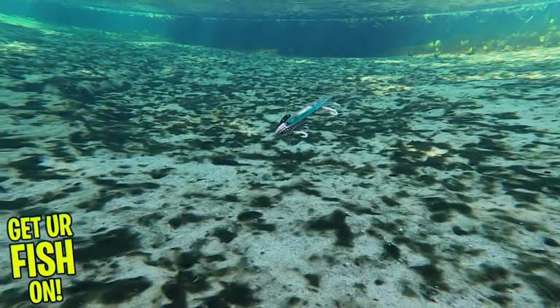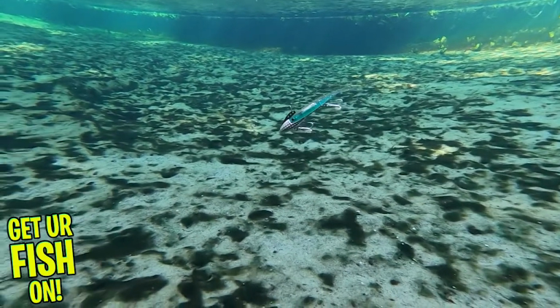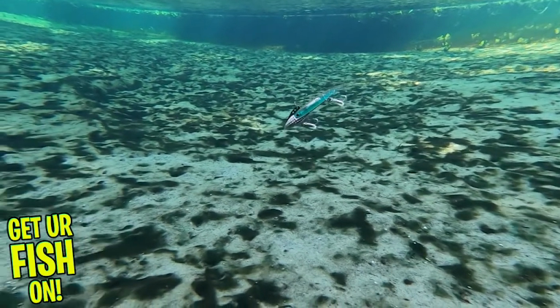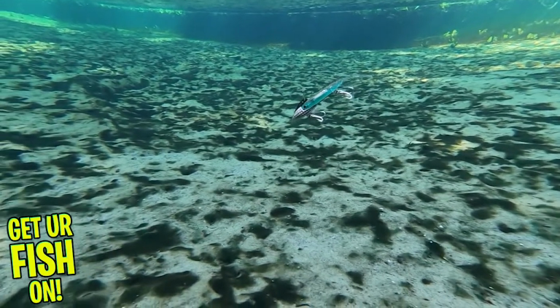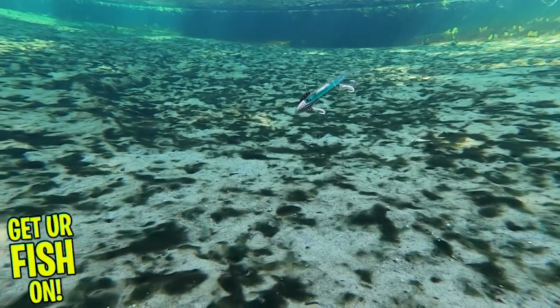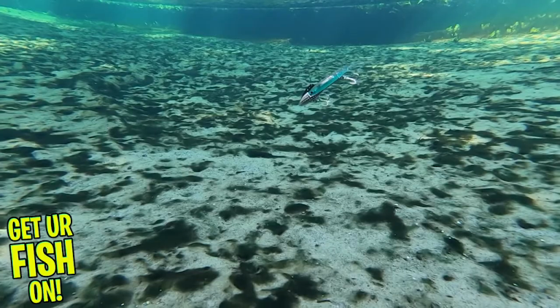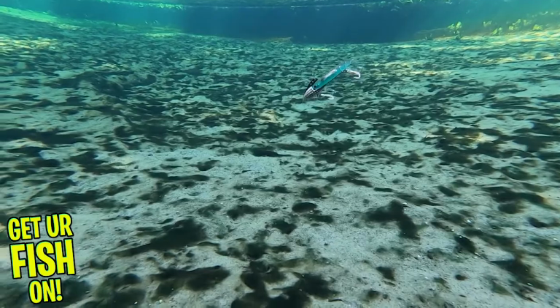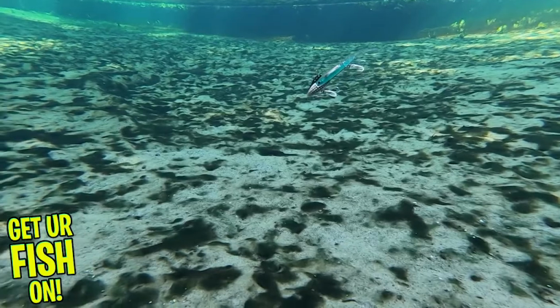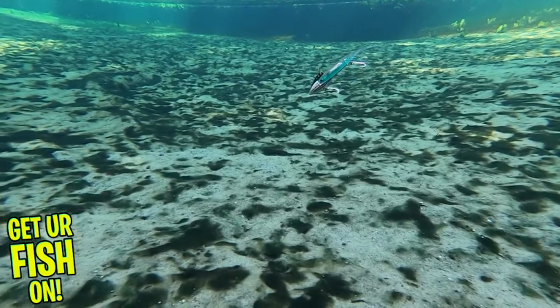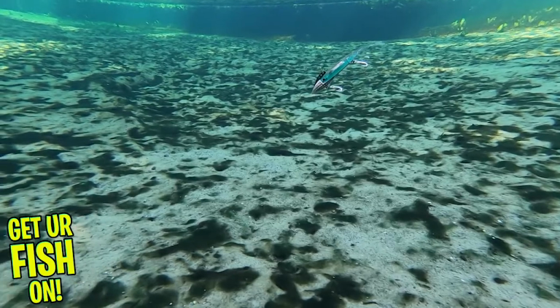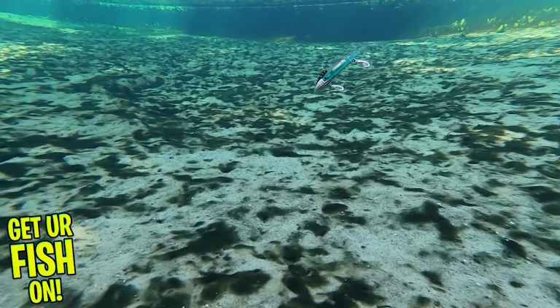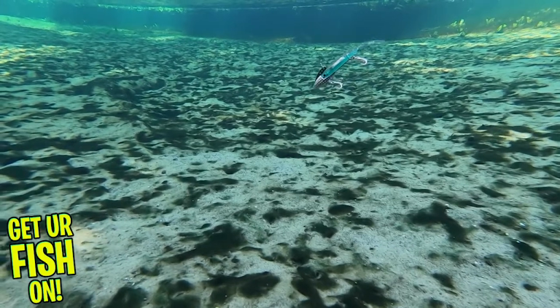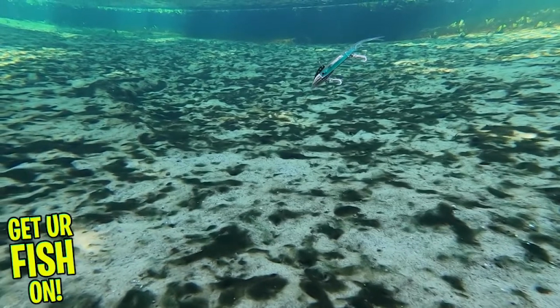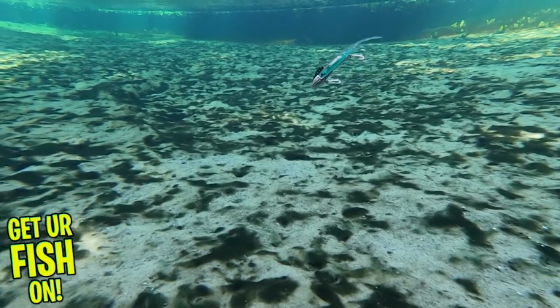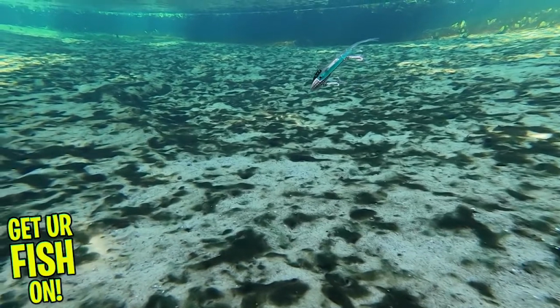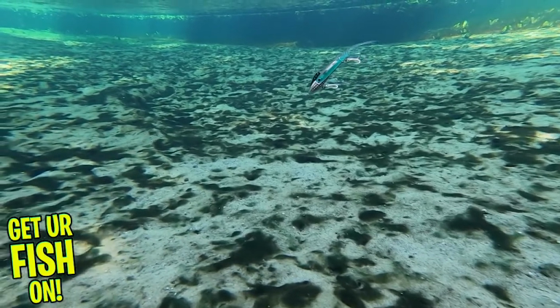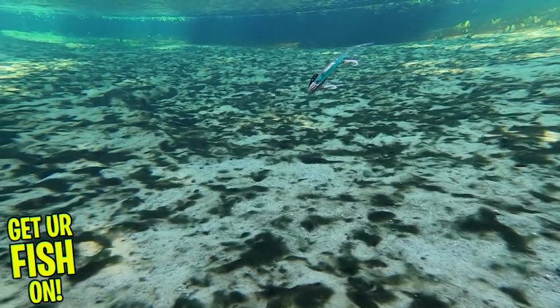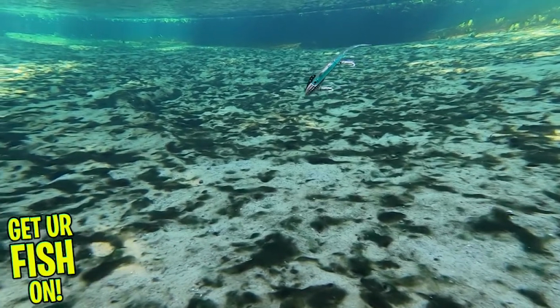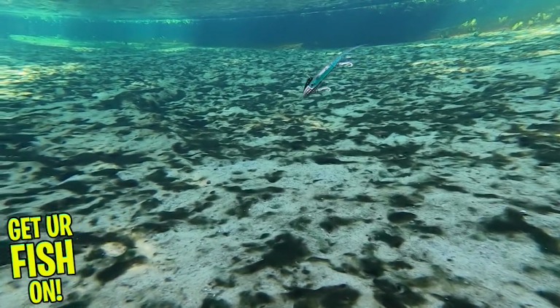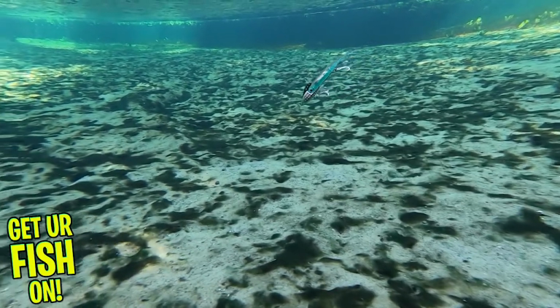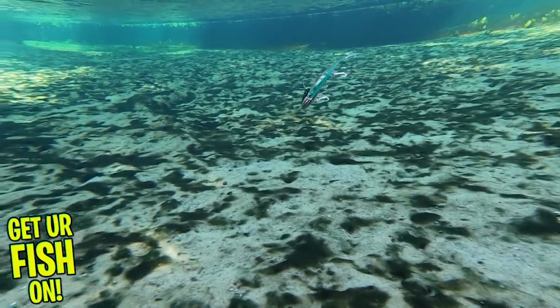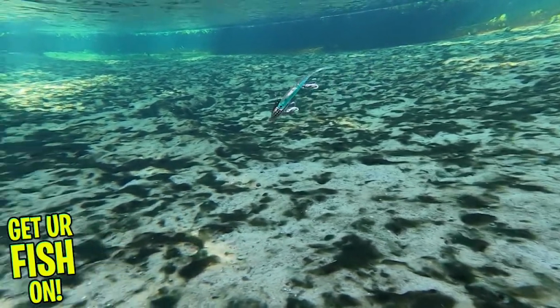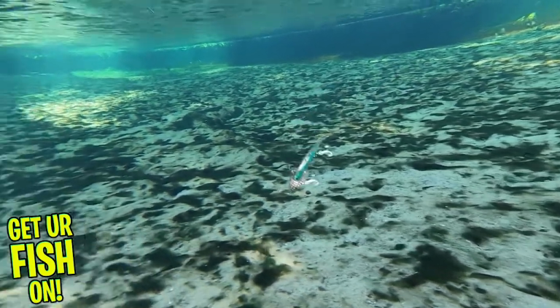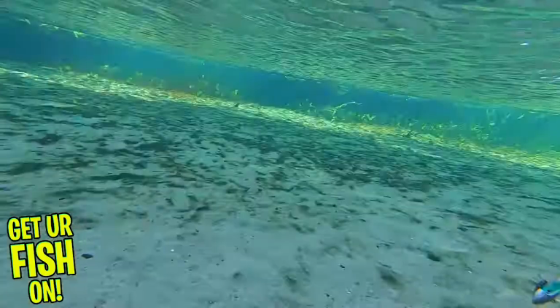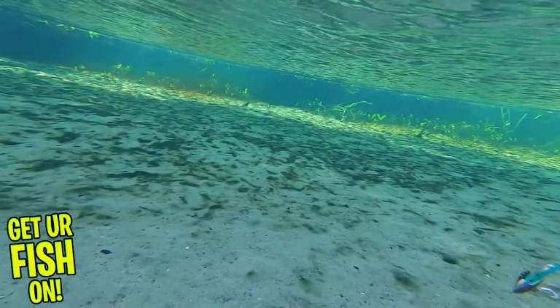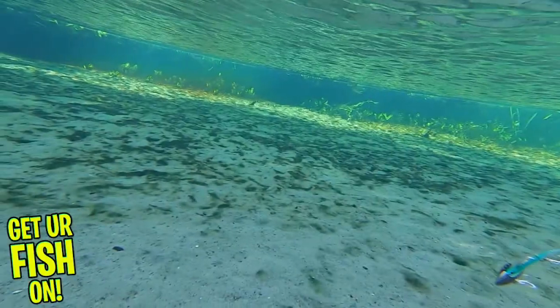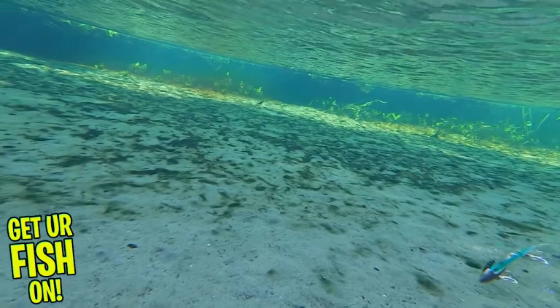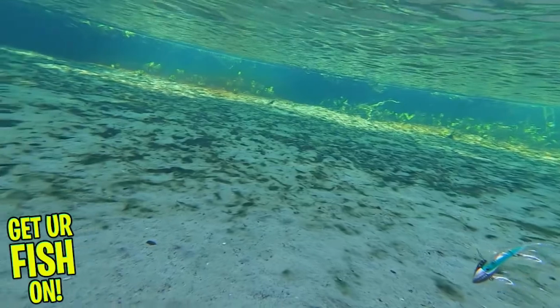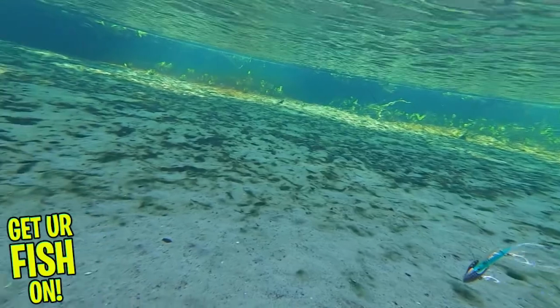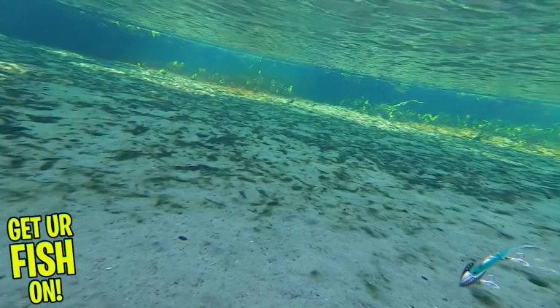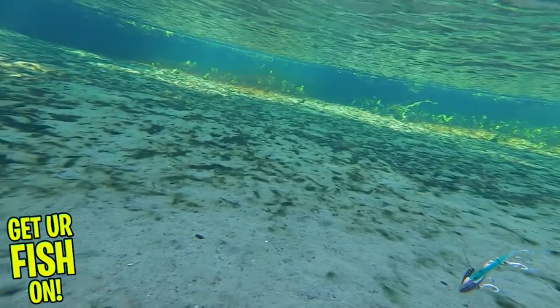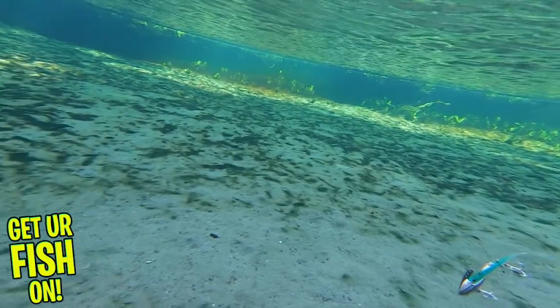Each pack contains one pre-rigged bait and one spare body. It's available in five colors and is about four and a half inches in length.